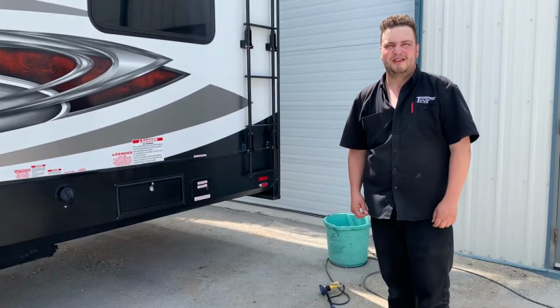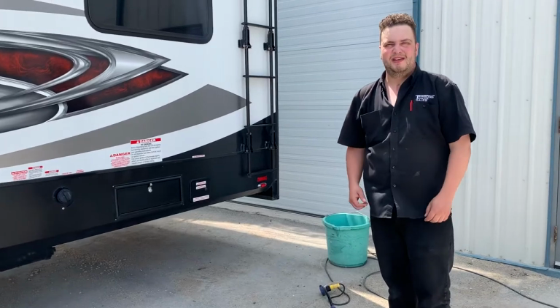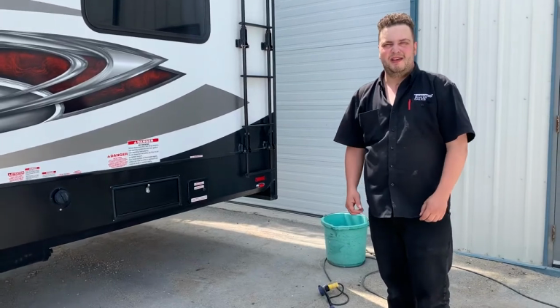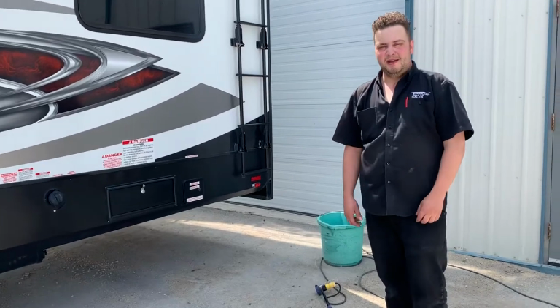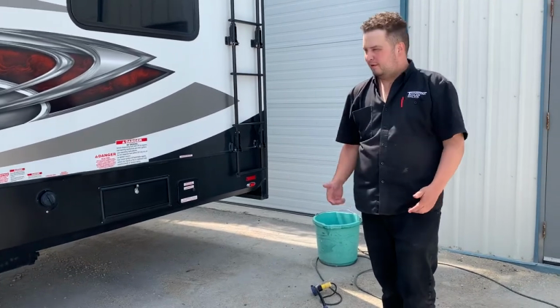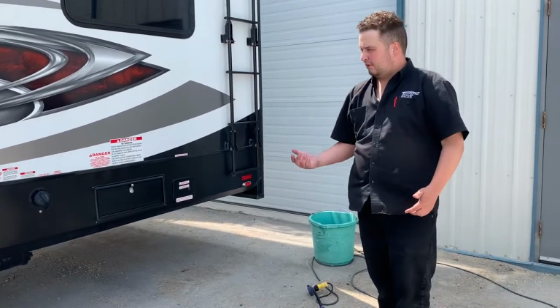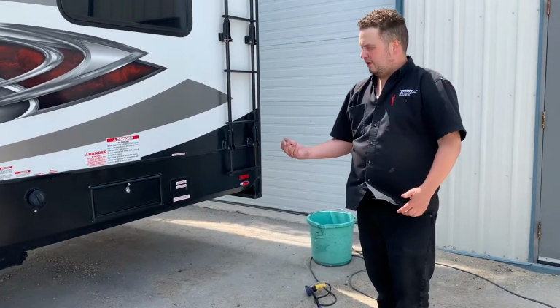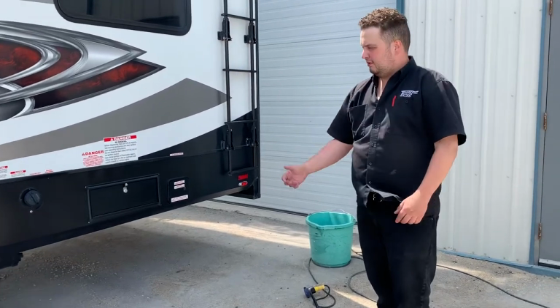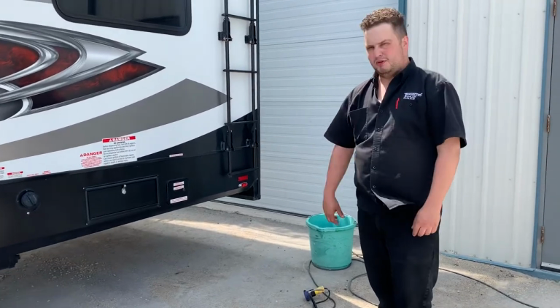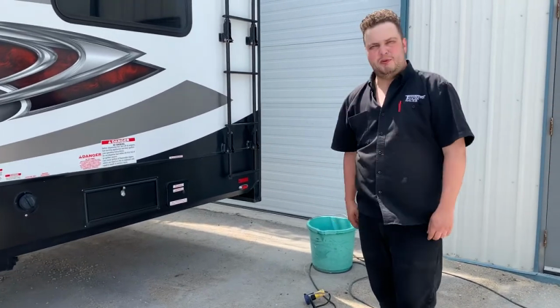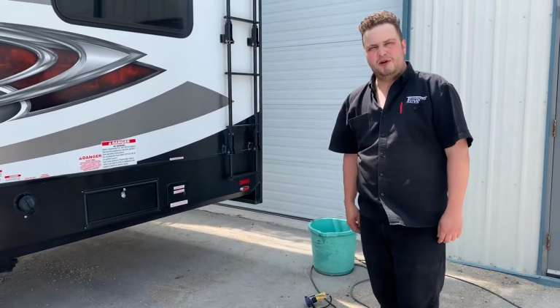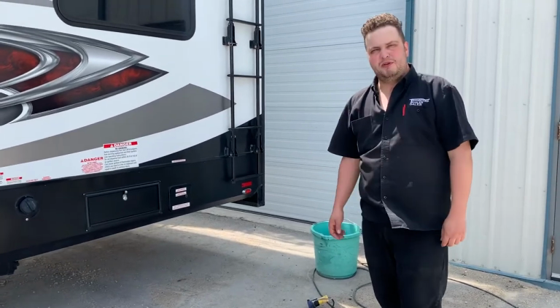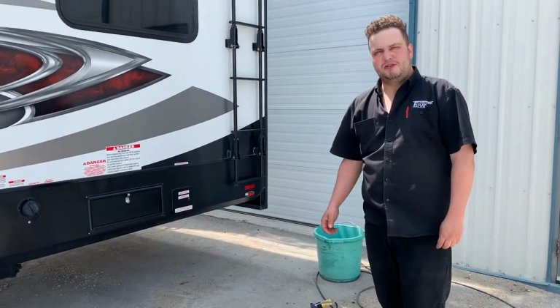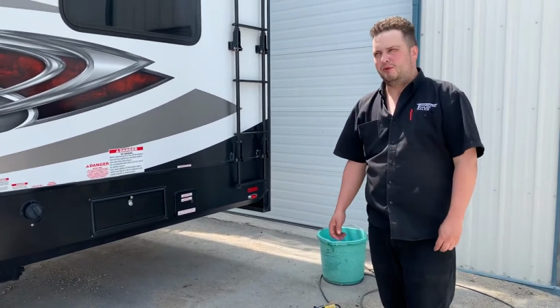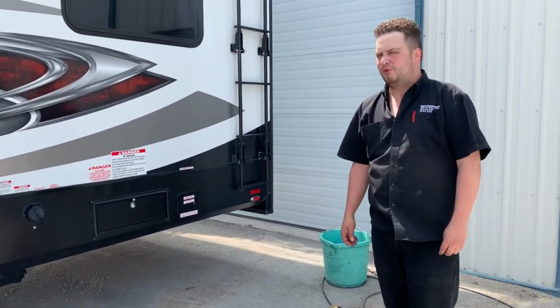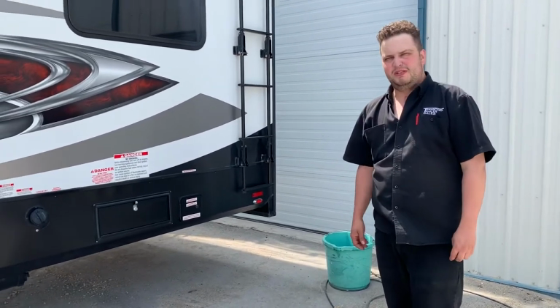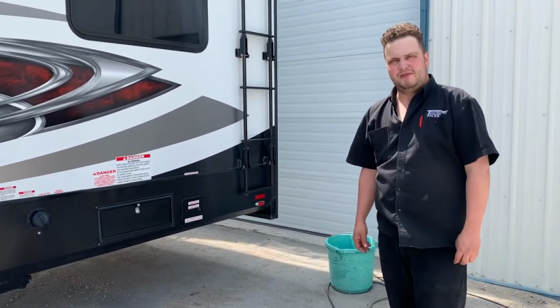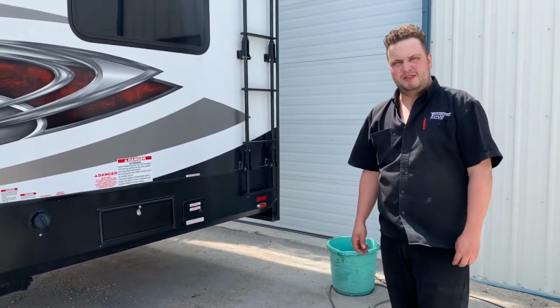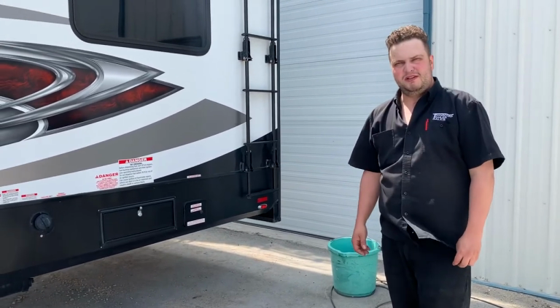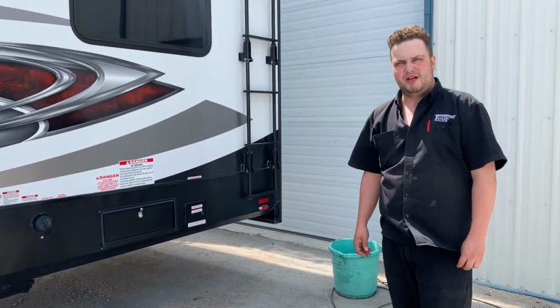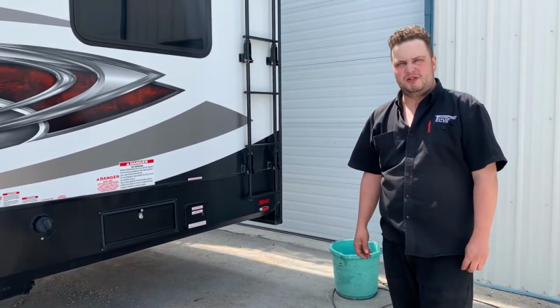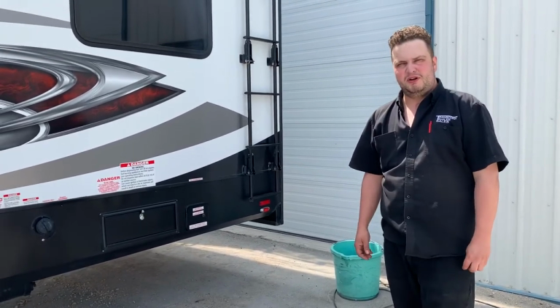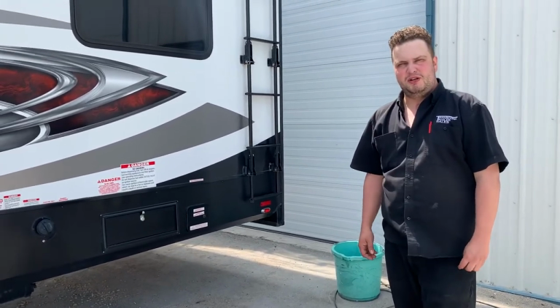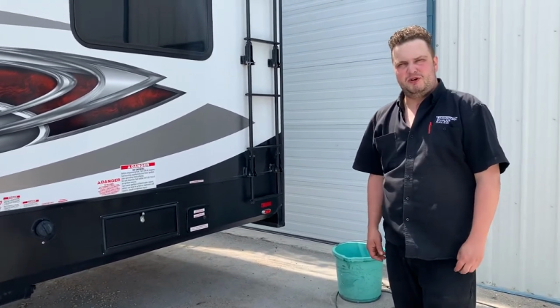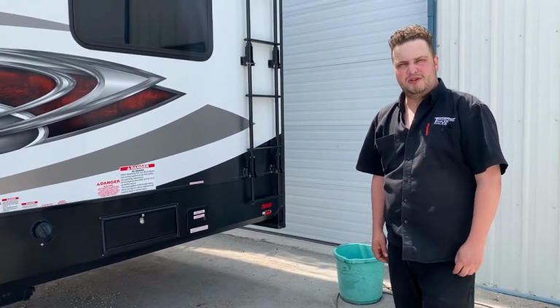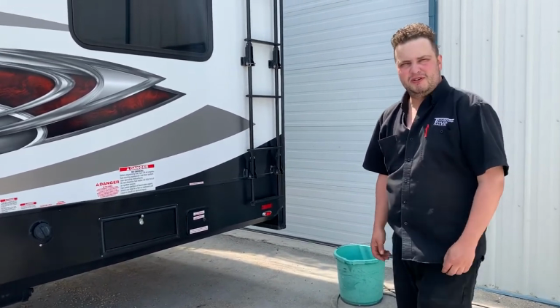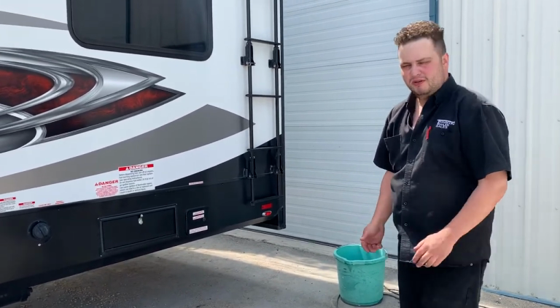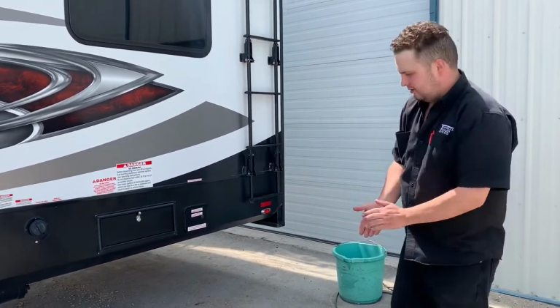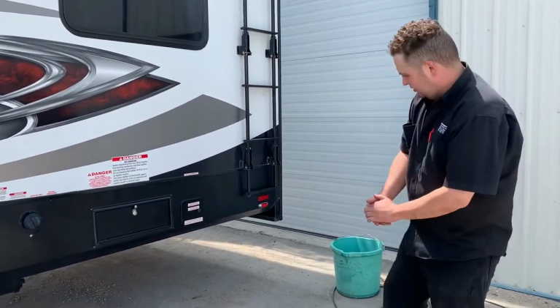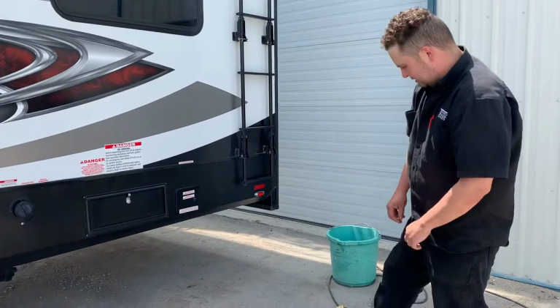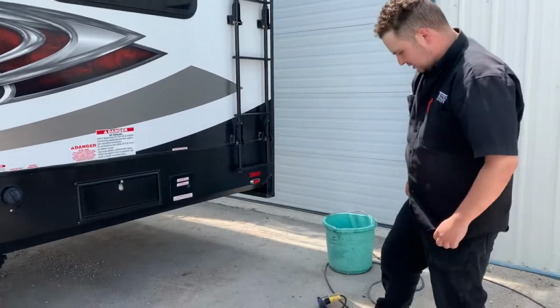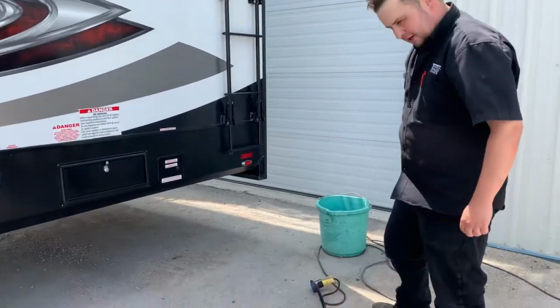Okay, we're doing the walkthrough on this 2017 XLR Nitrile. Let's get started.